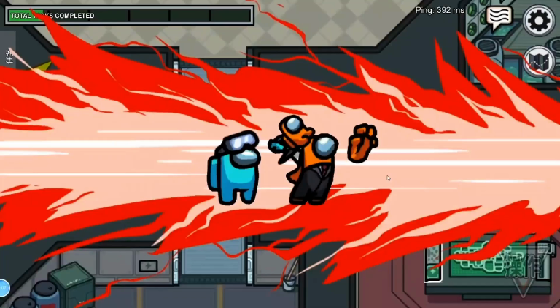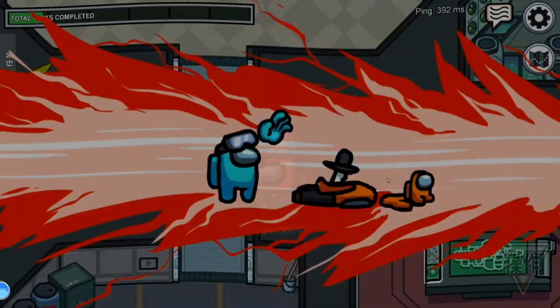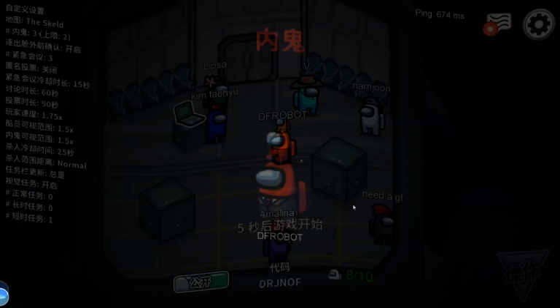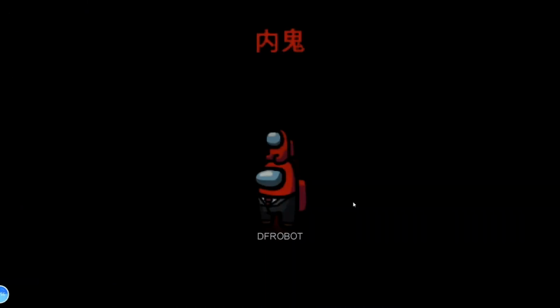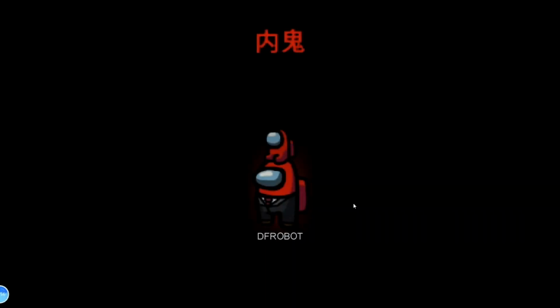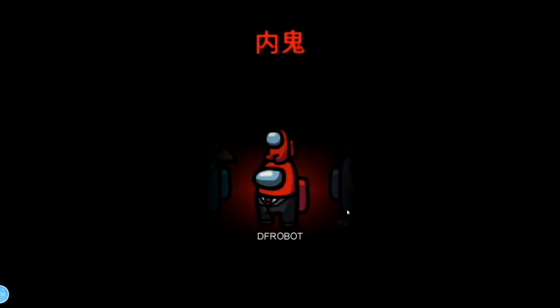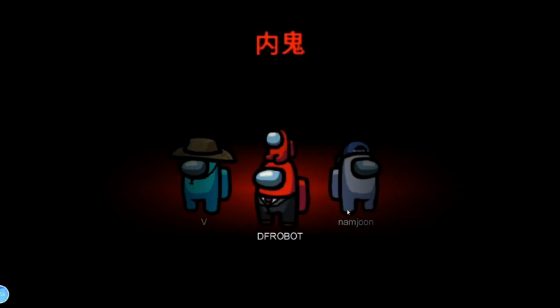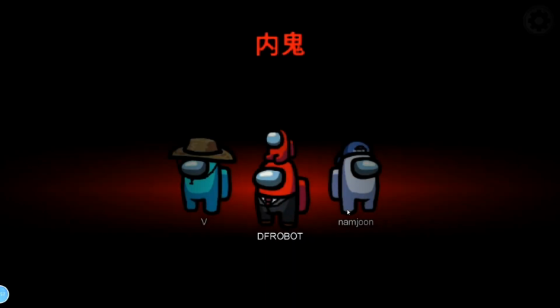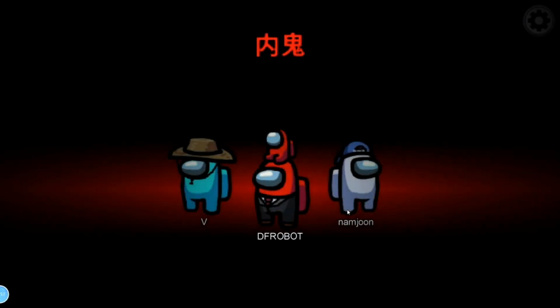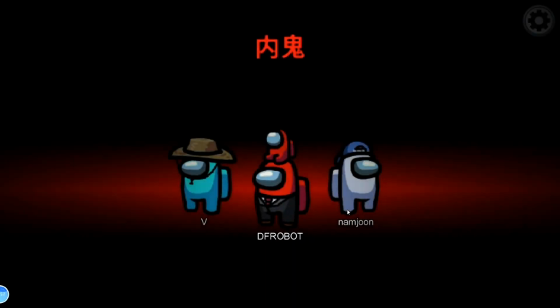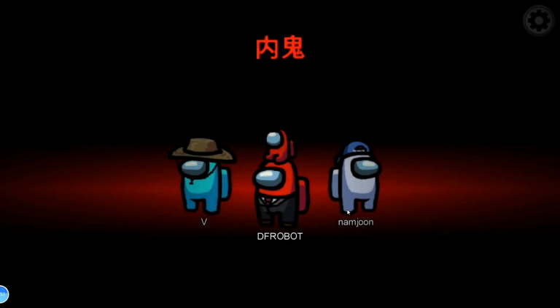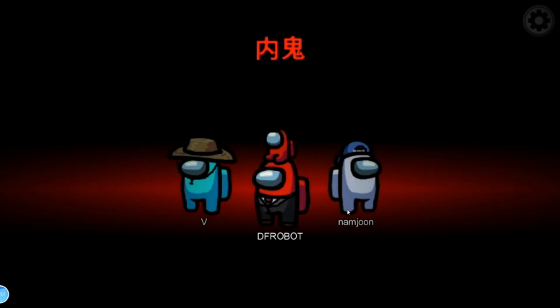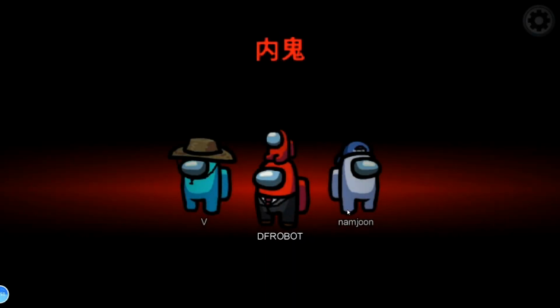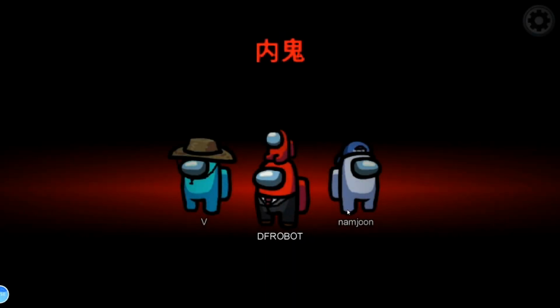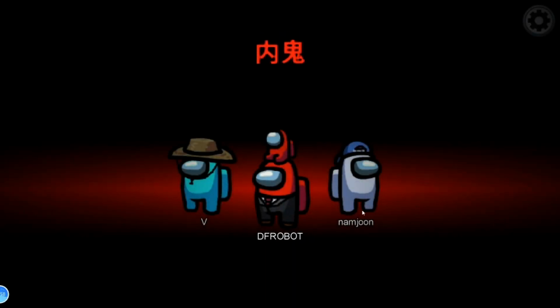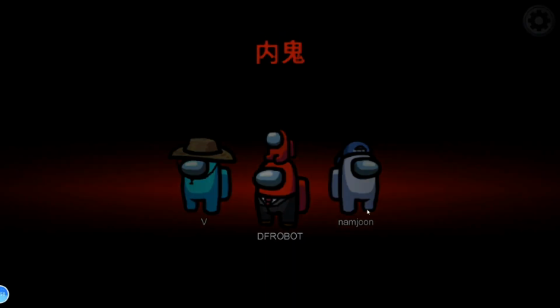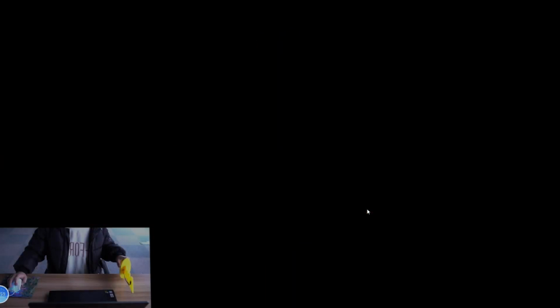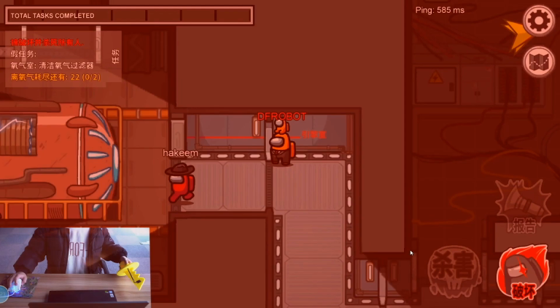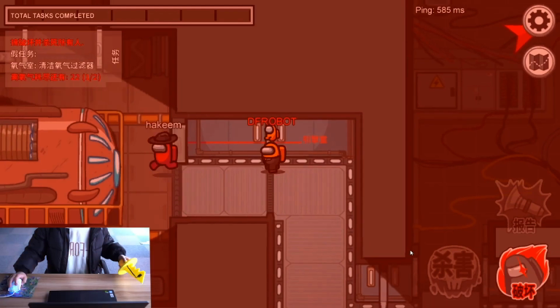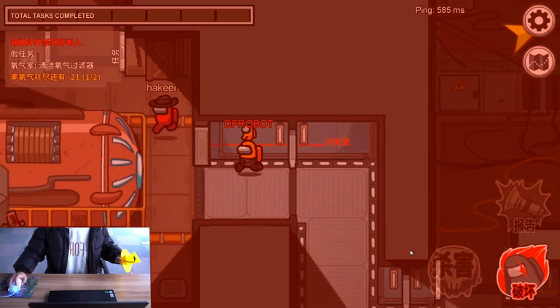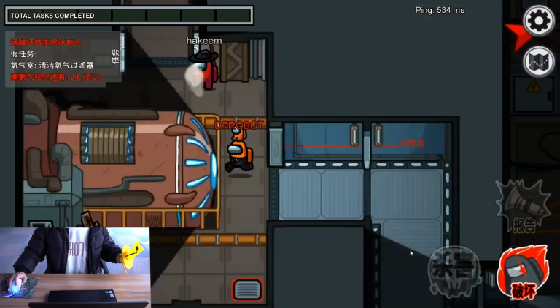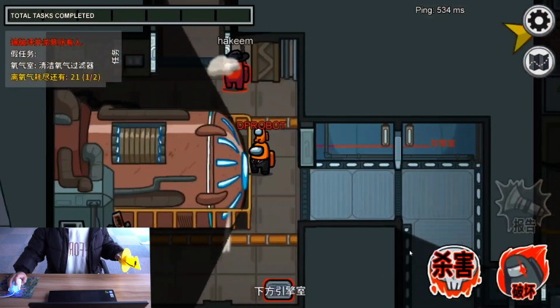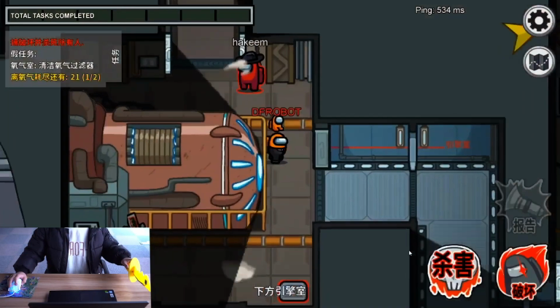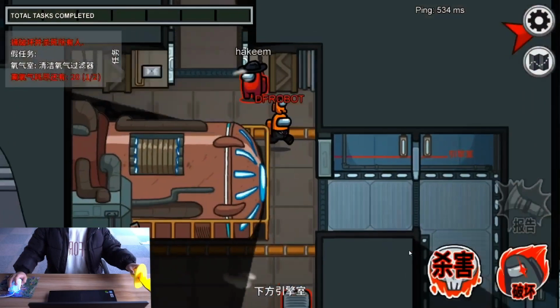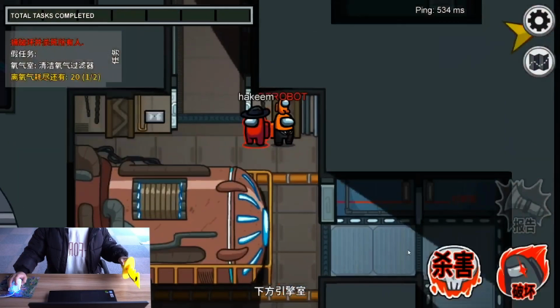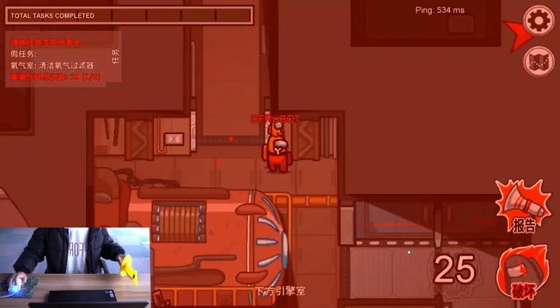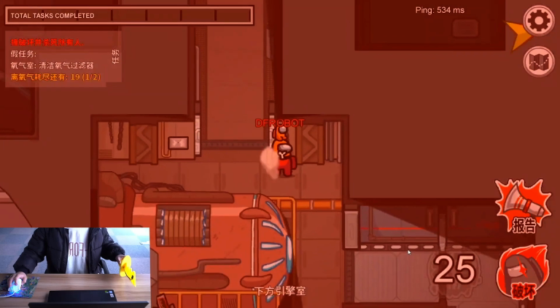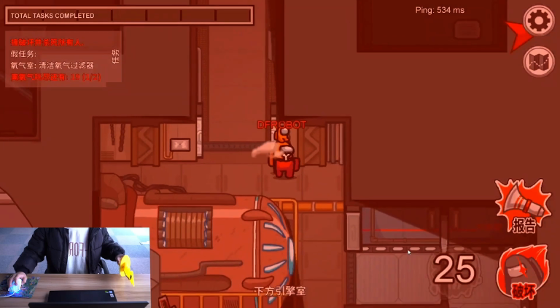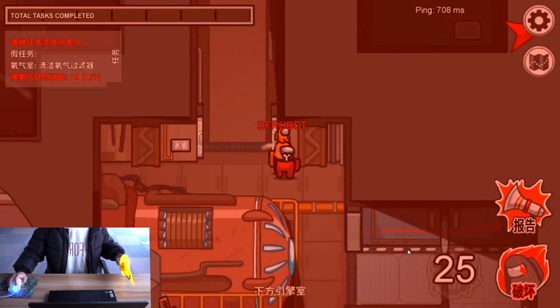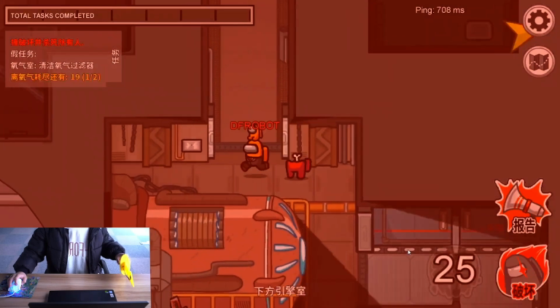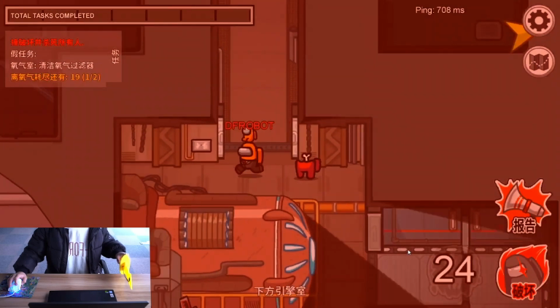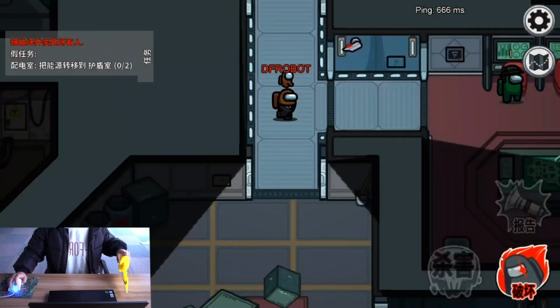Now this is how she releases her anger when she plays Among Us with this new gamepad.